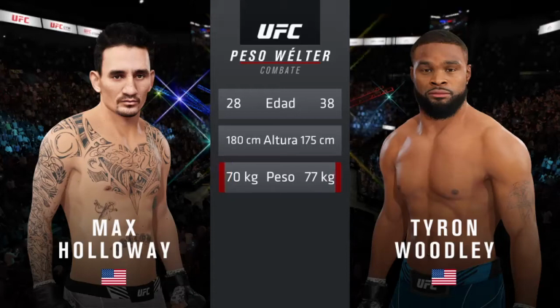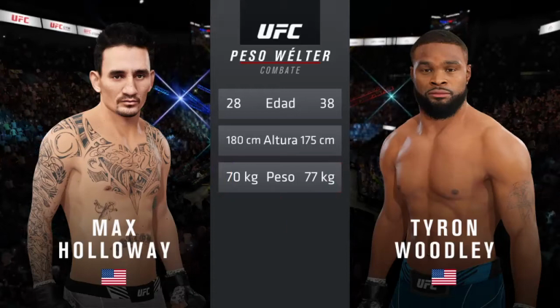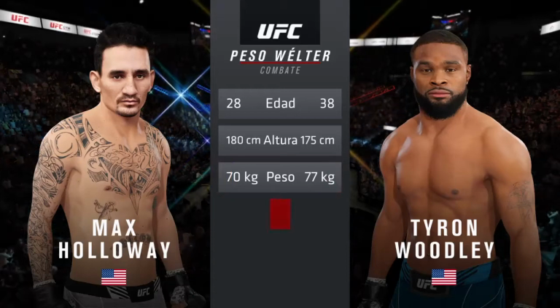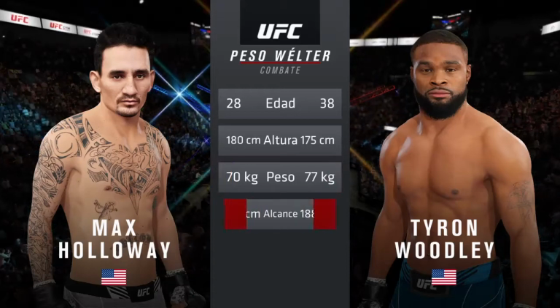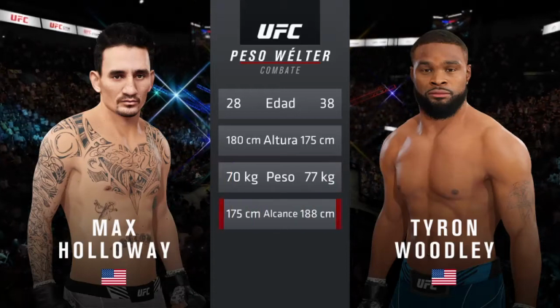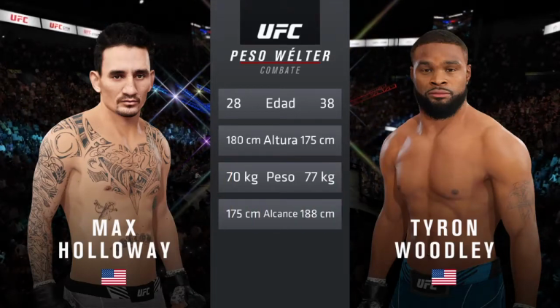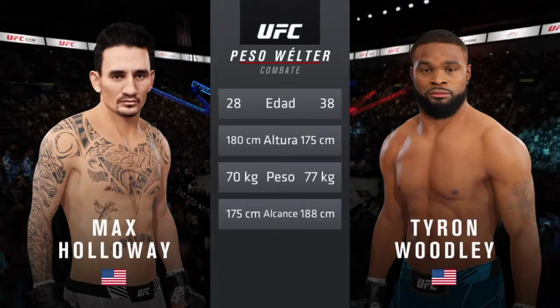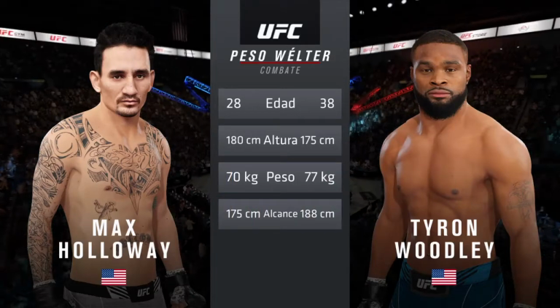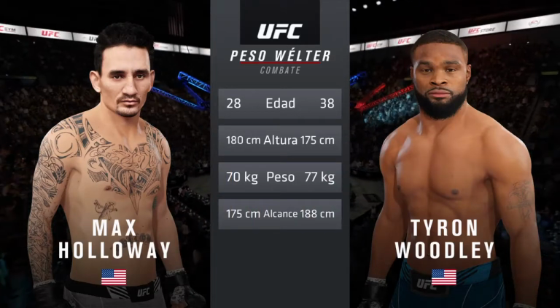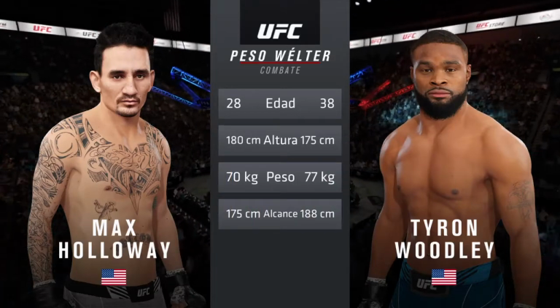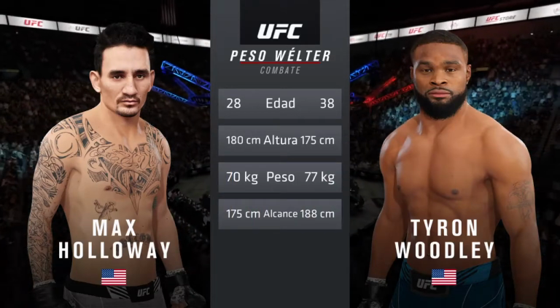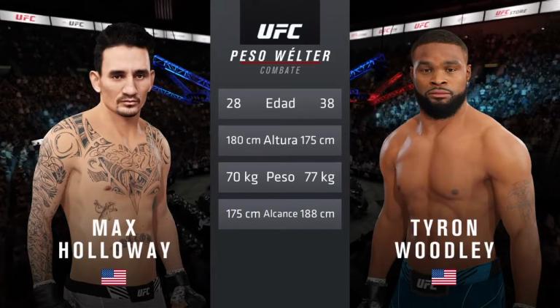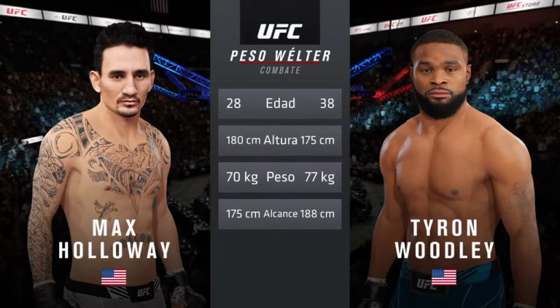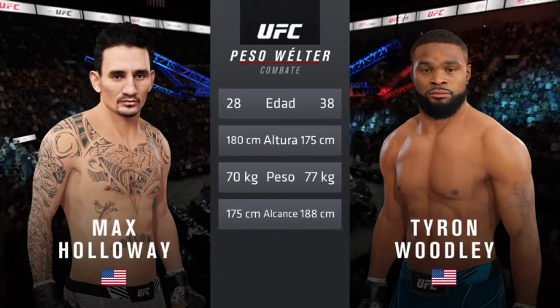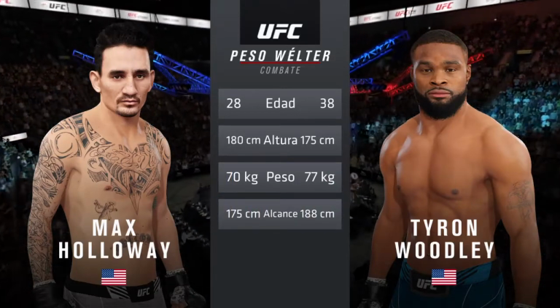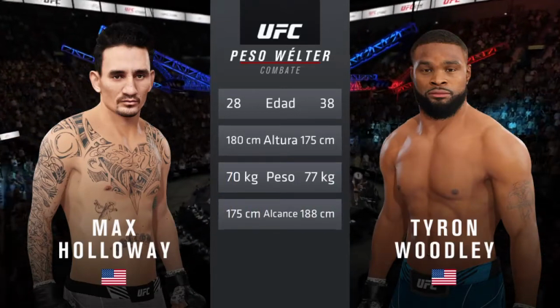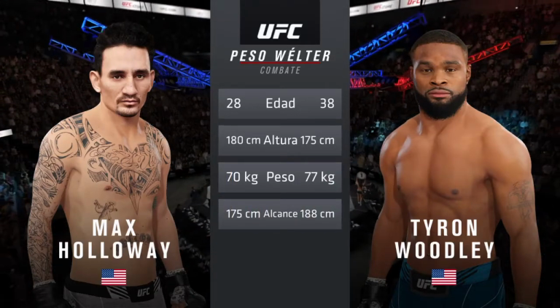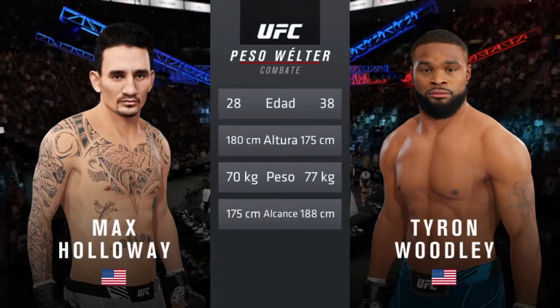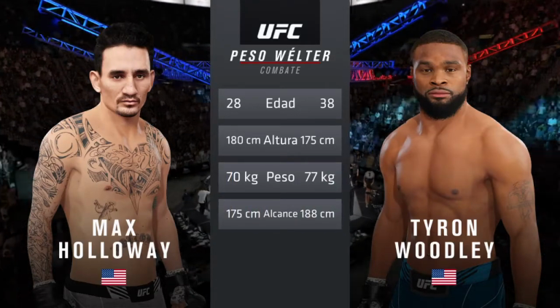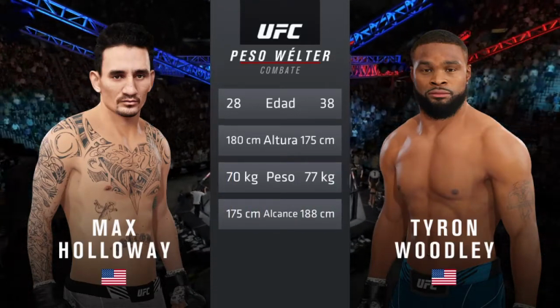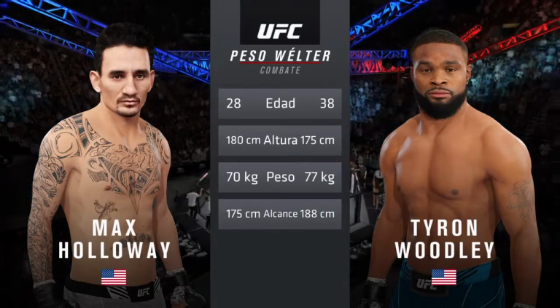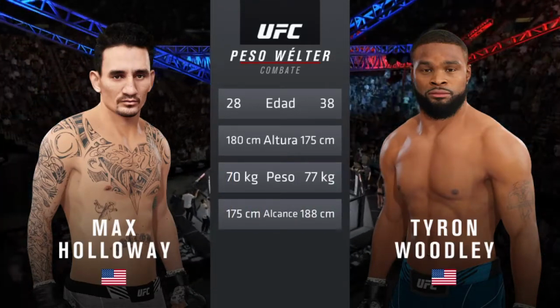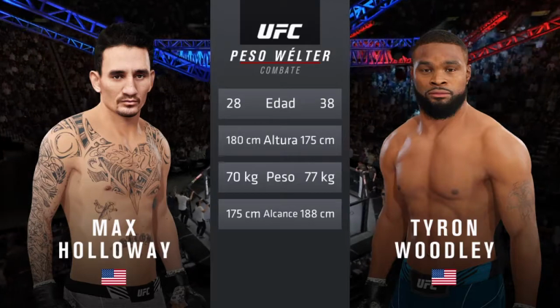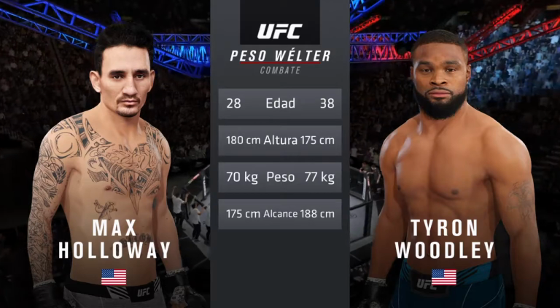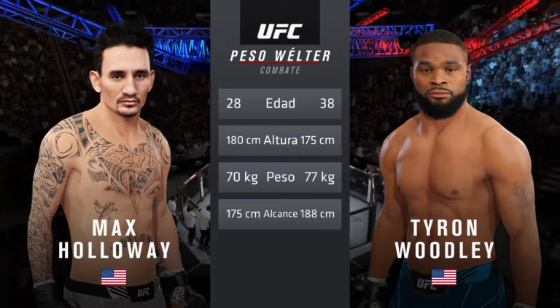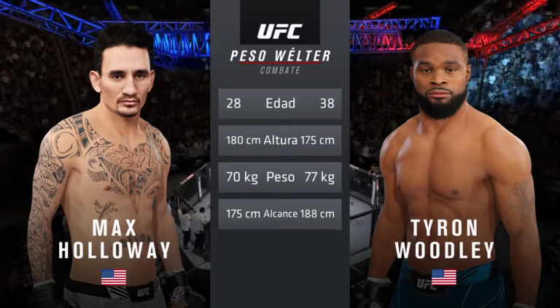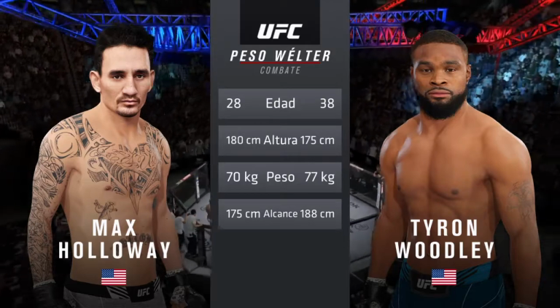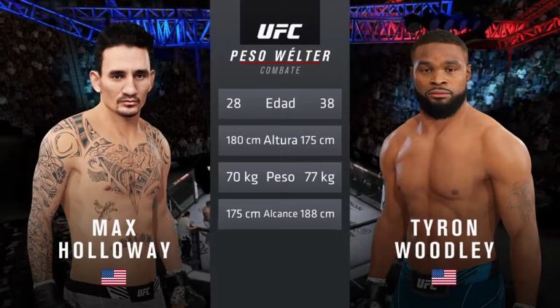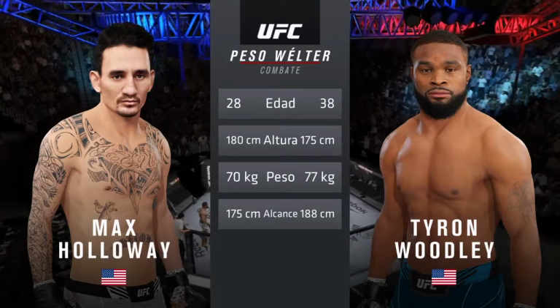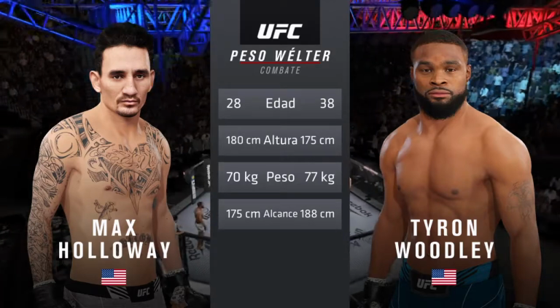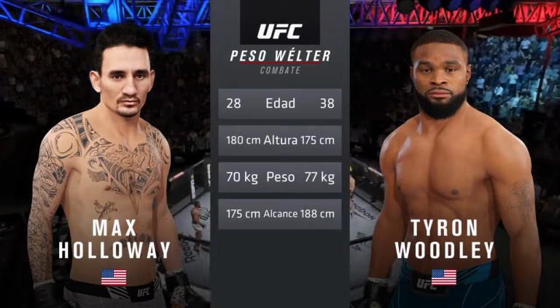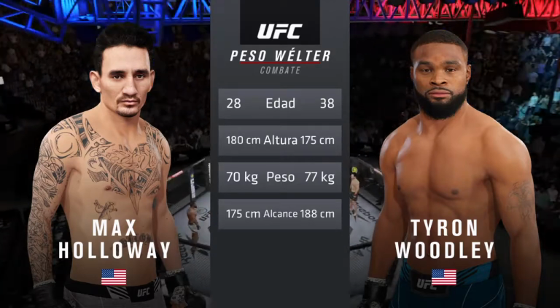Holloway is 28 and Woodley is 38. Holloway is 2 inches taller, while Woodley will have a 5-inch reach advantage.